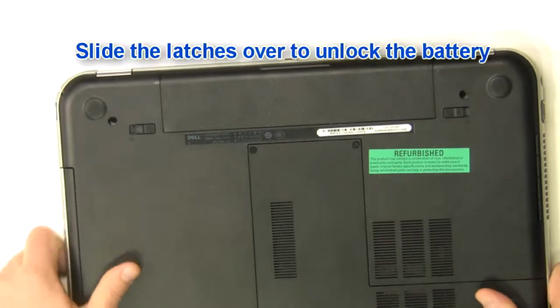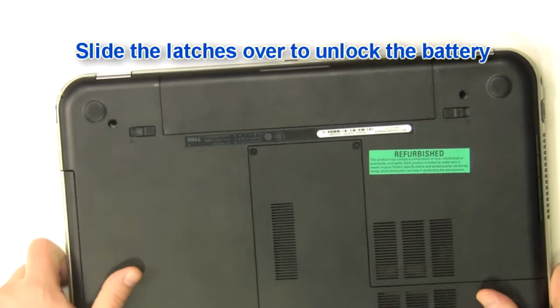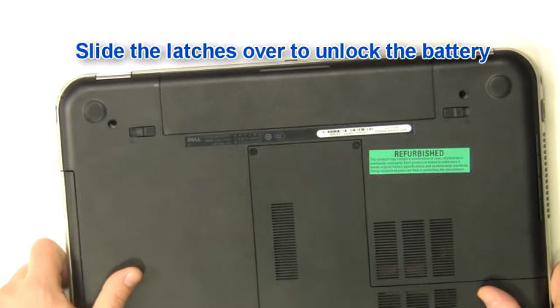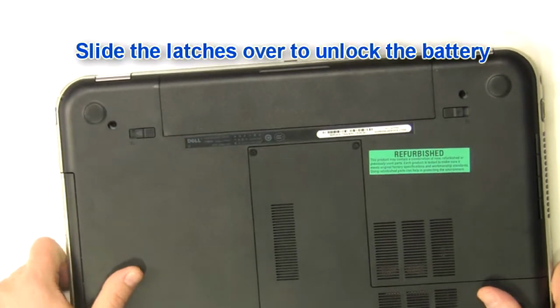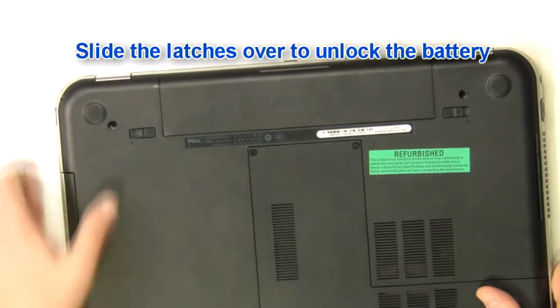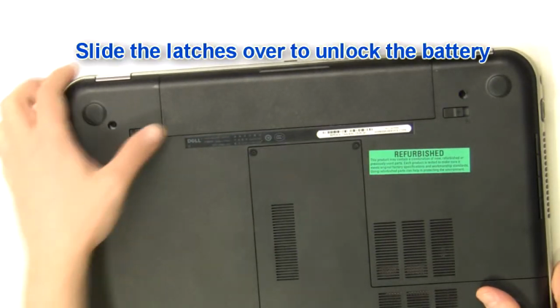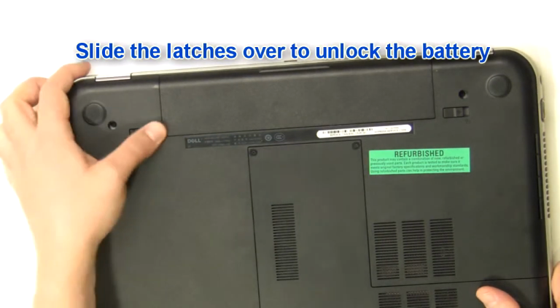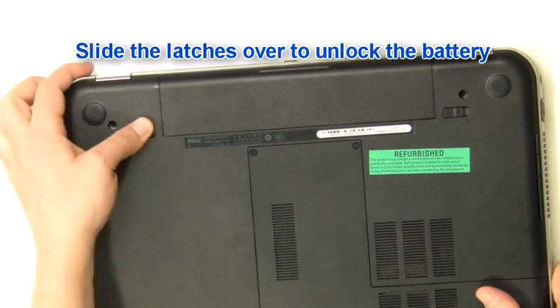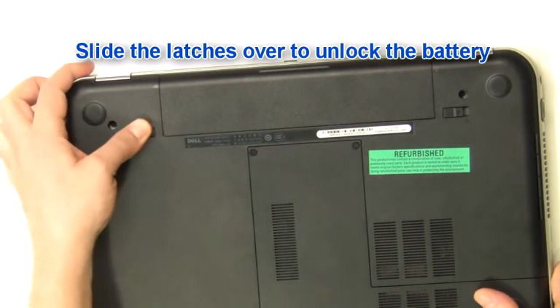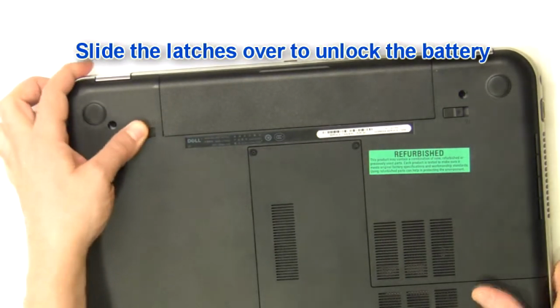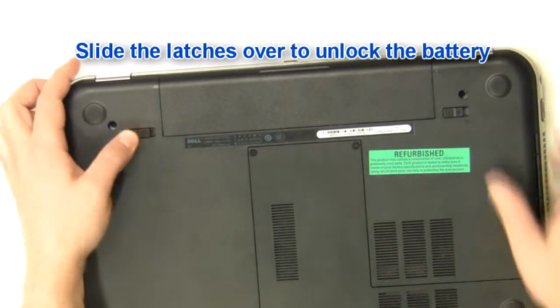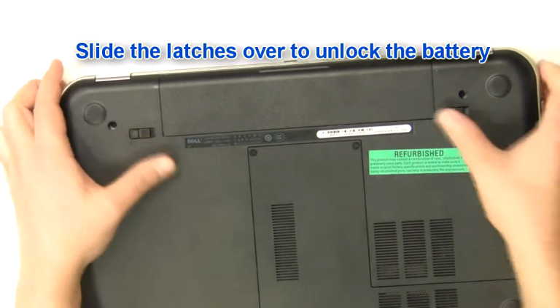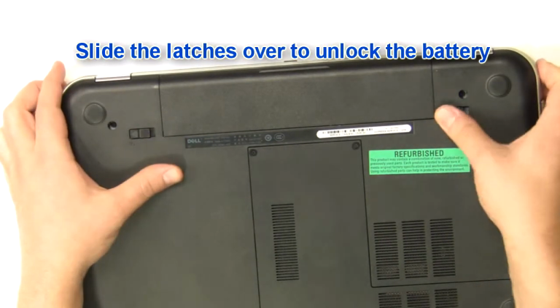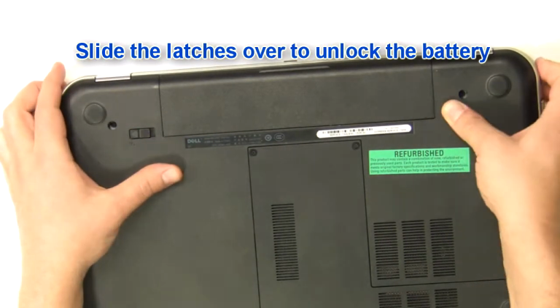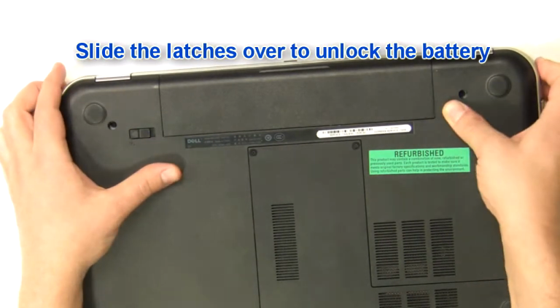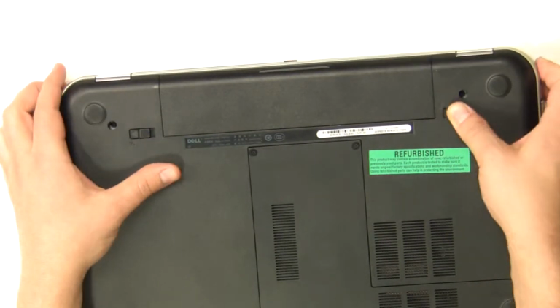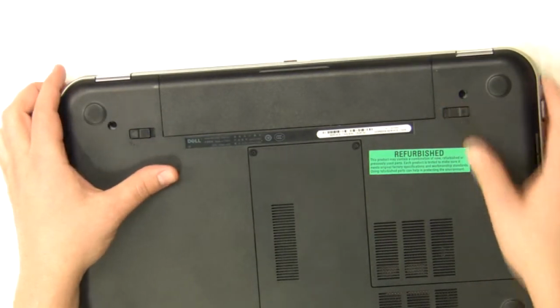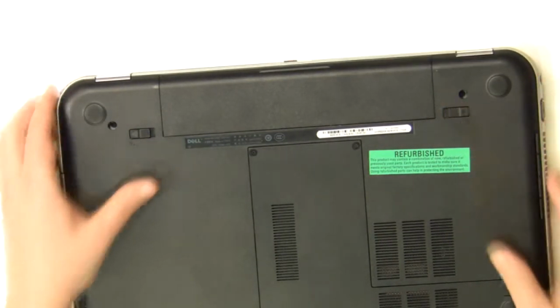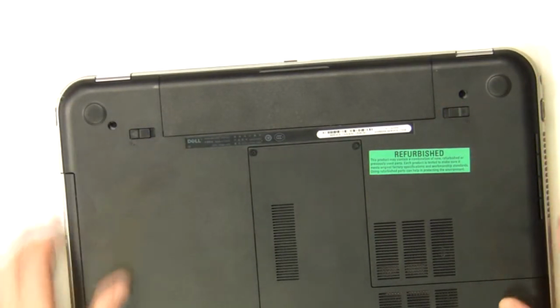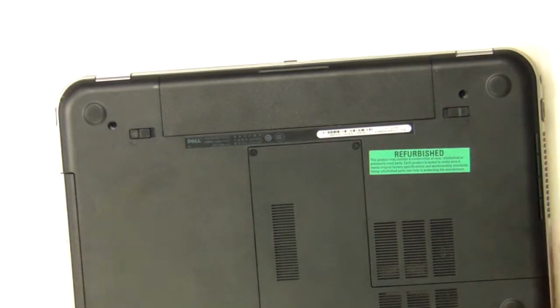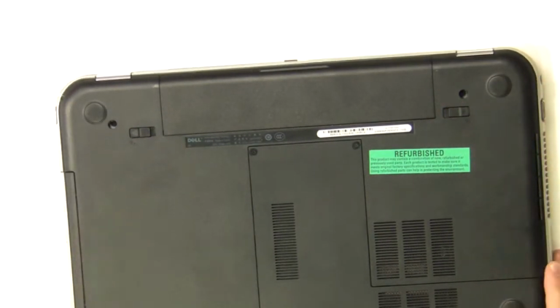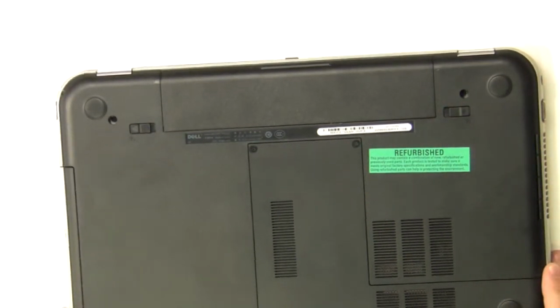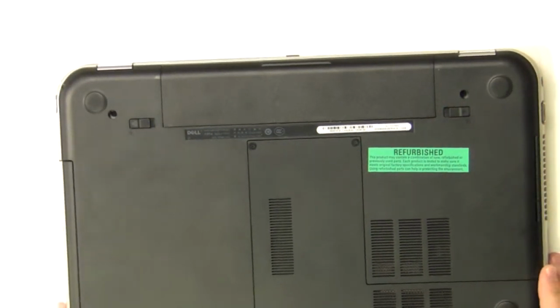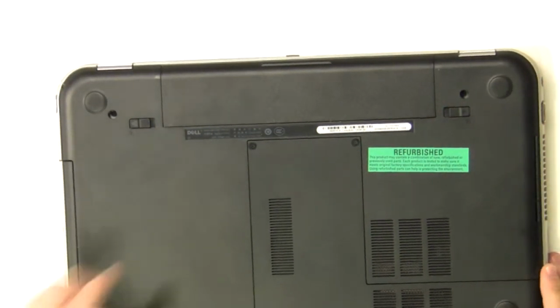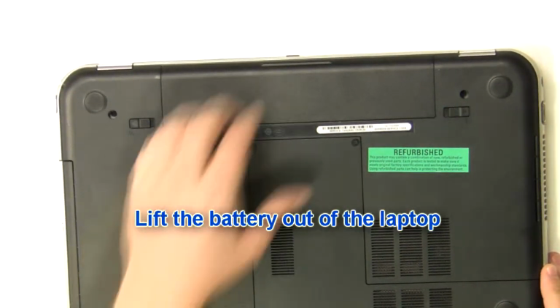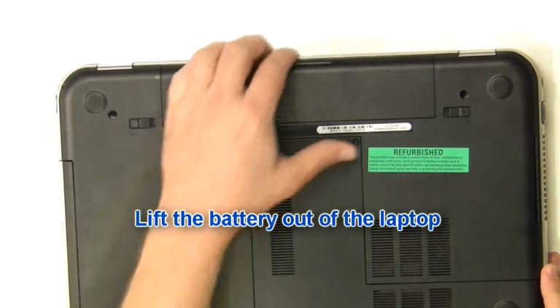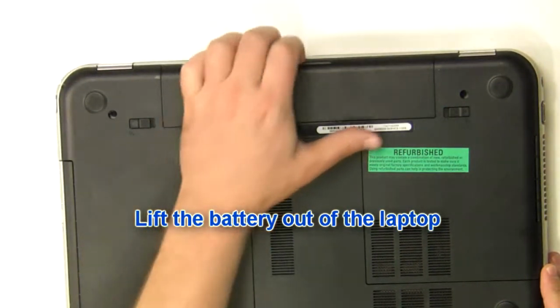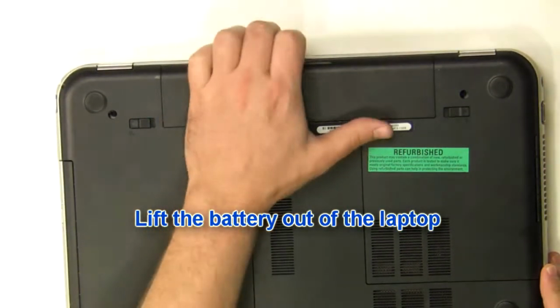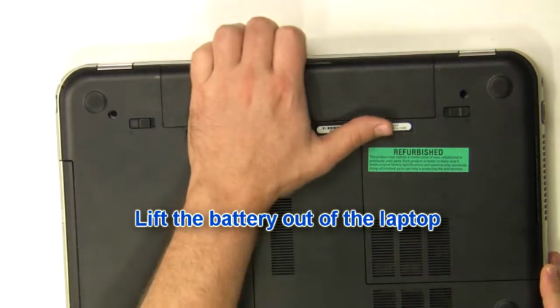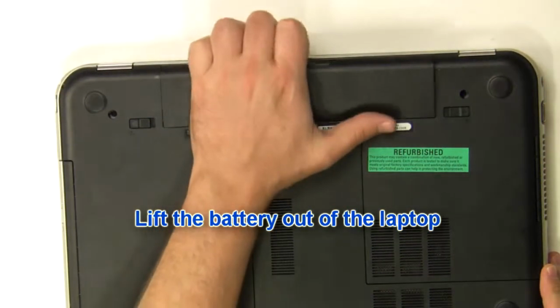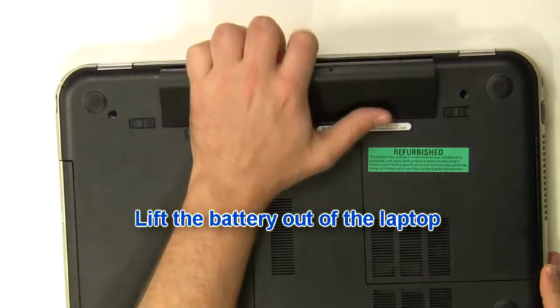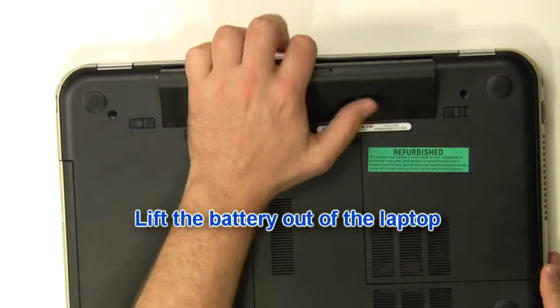Slide the latches over to unlock the battery. Lift the battery out of the laptop.